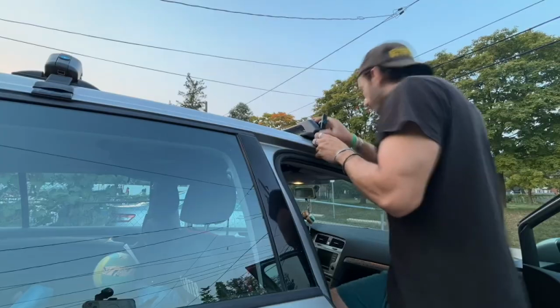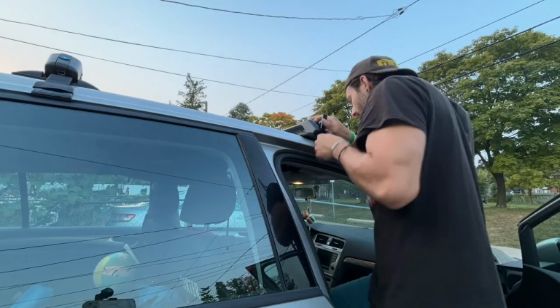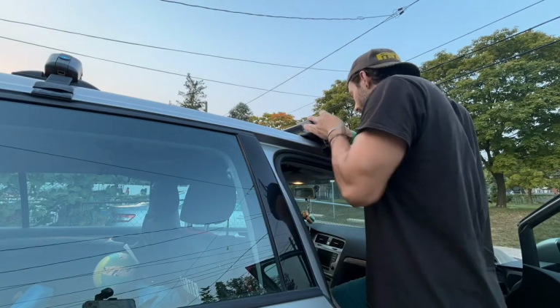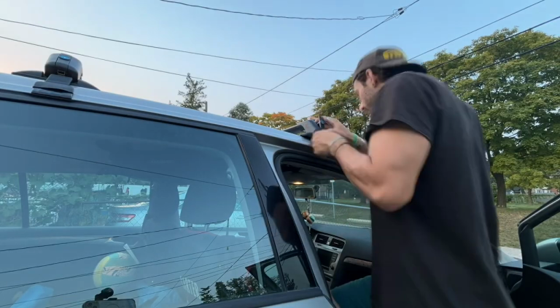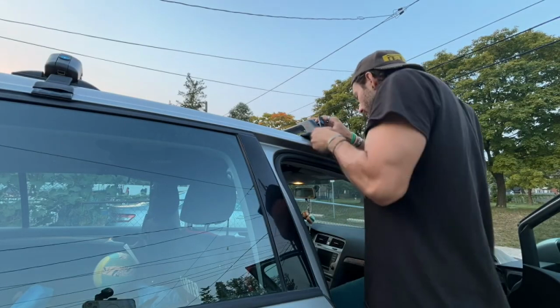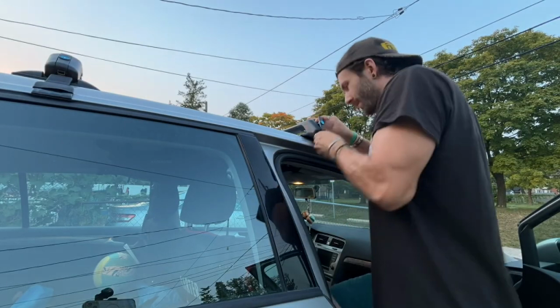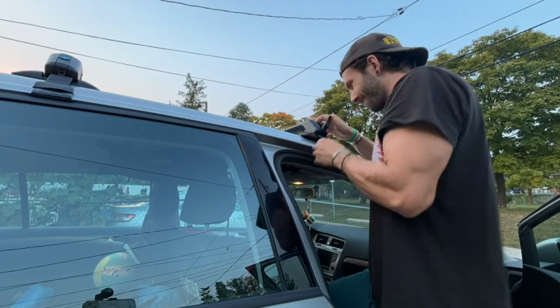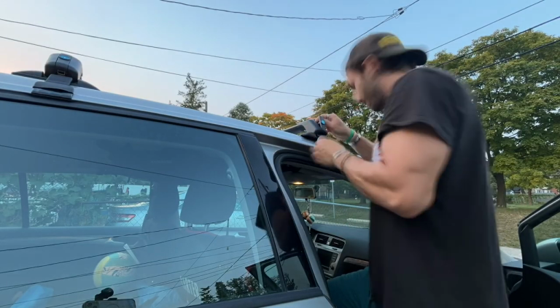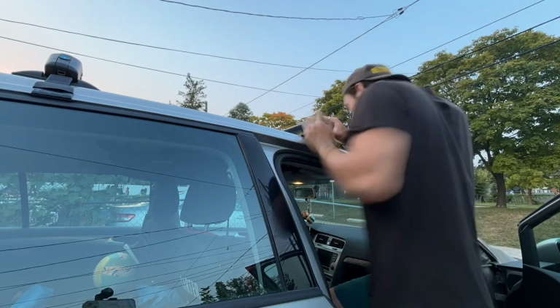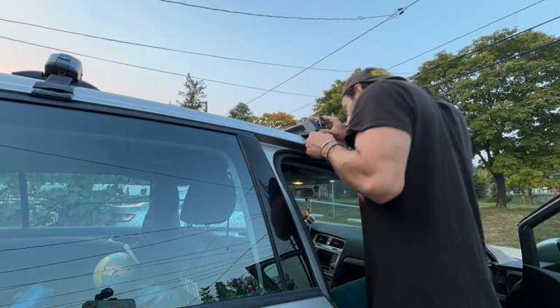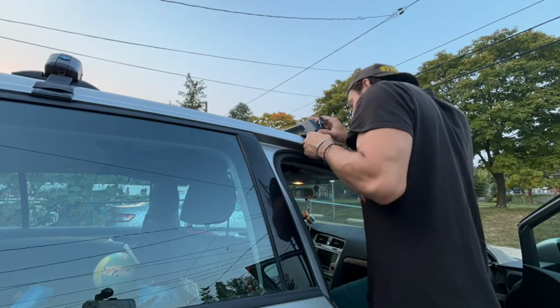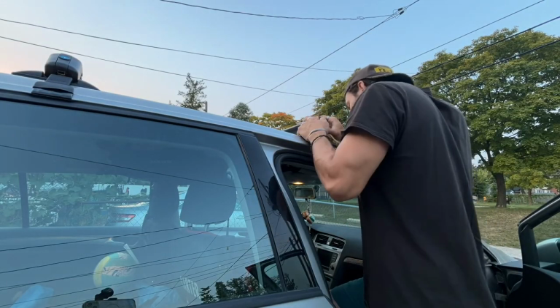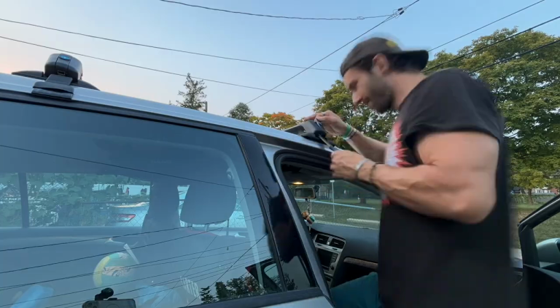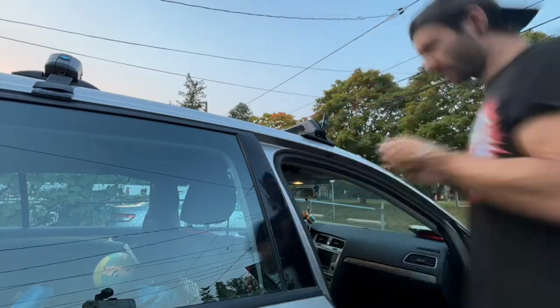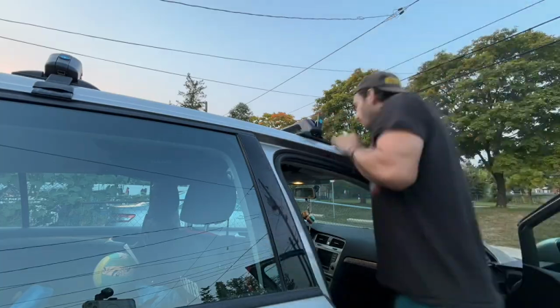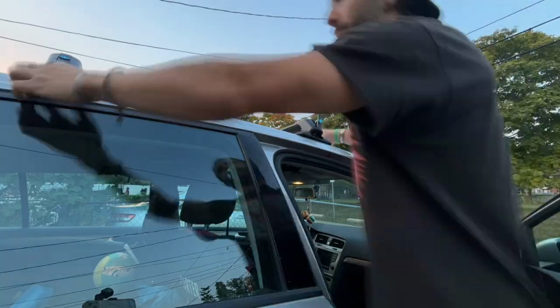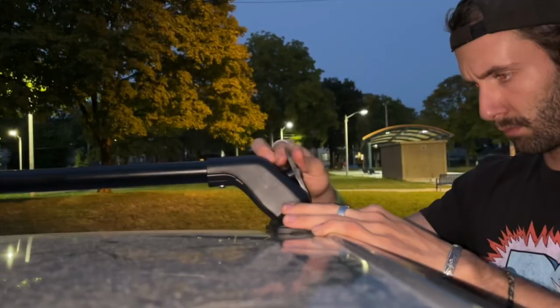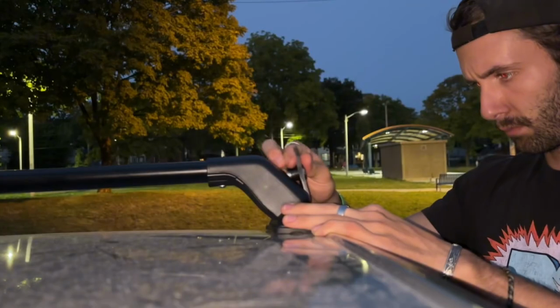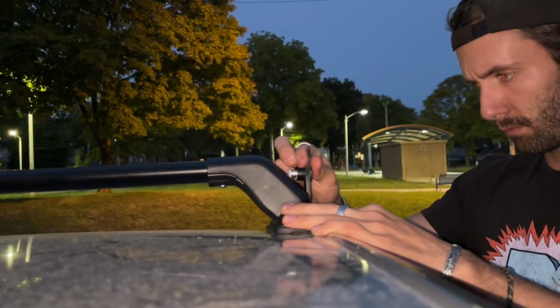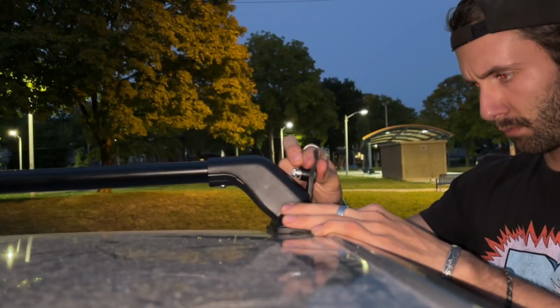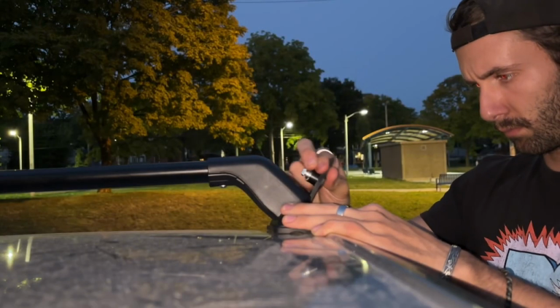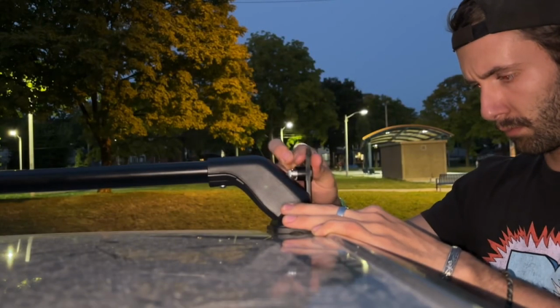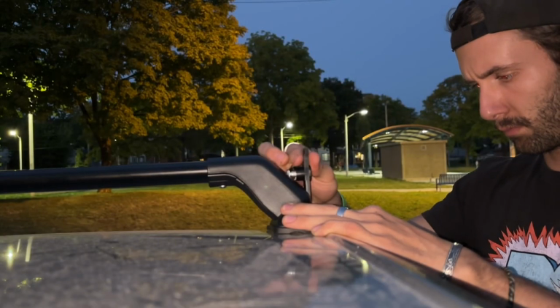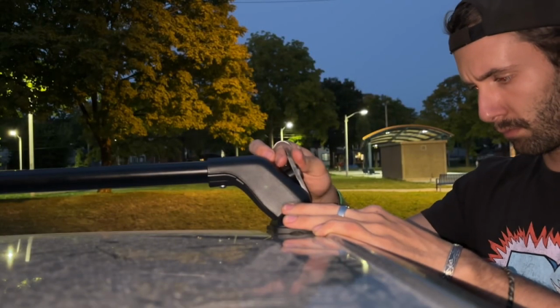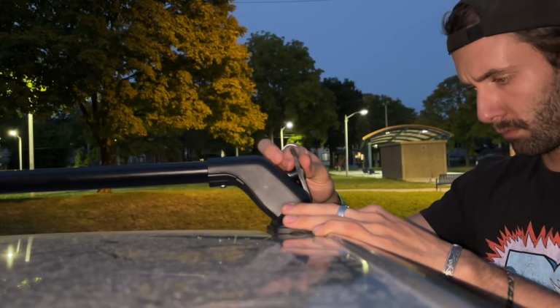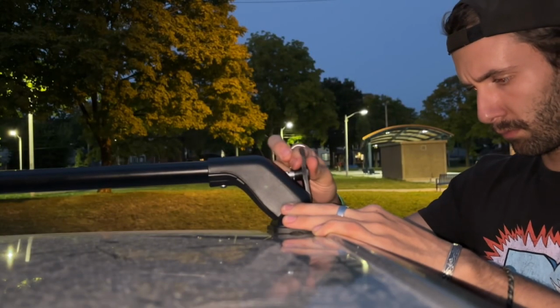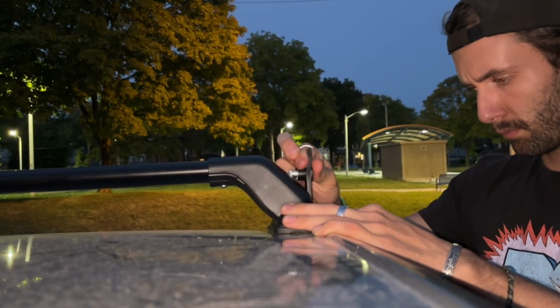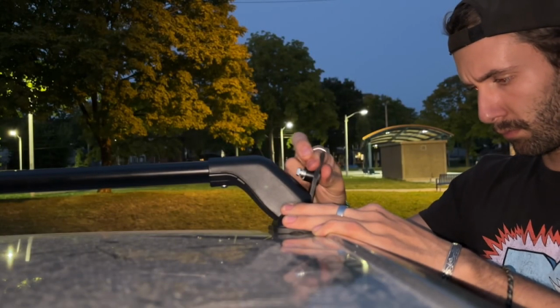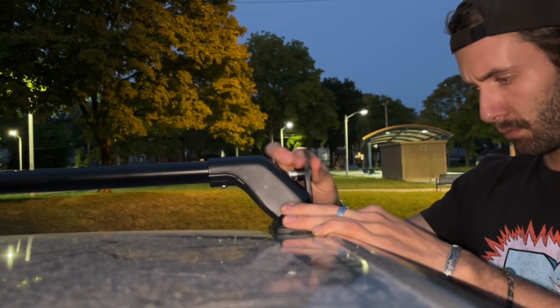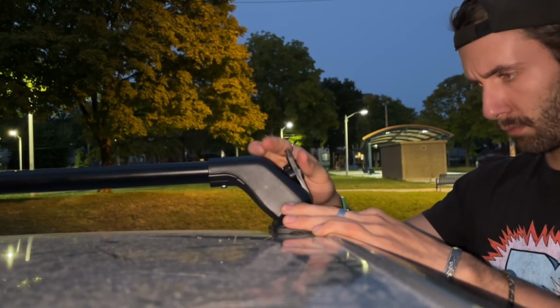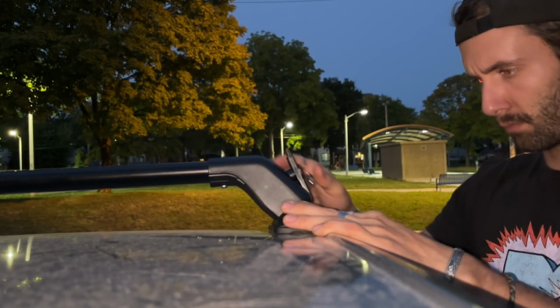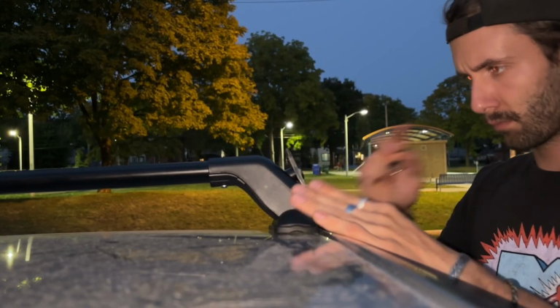Putting the clips on and everything was pretty easy, but unlocking it was actually pretty hard. This is the part that I struggled with the most.